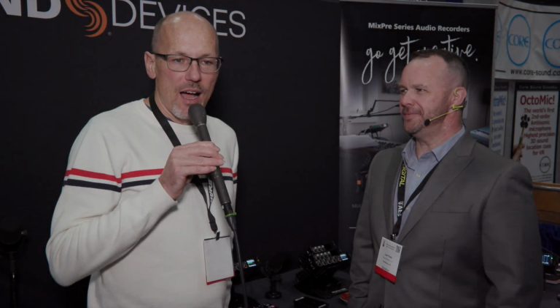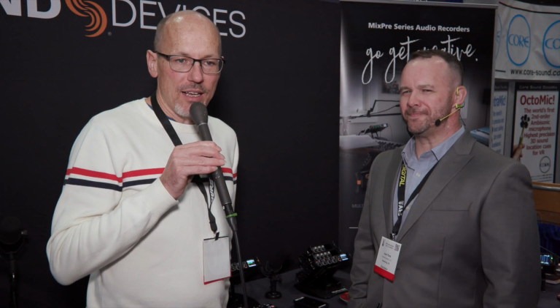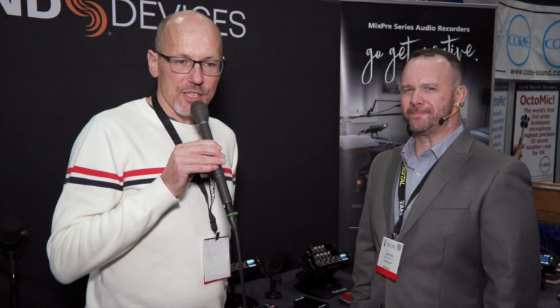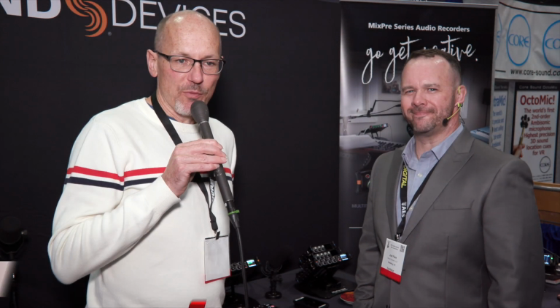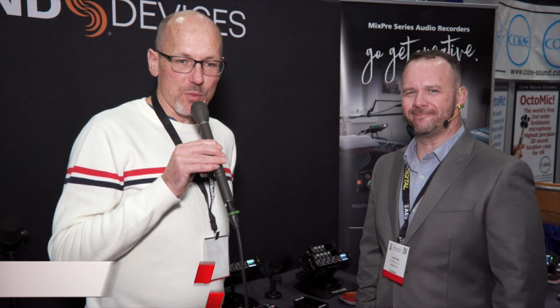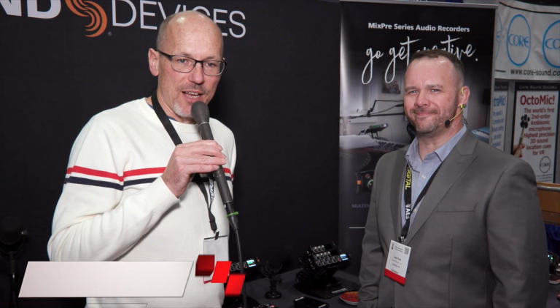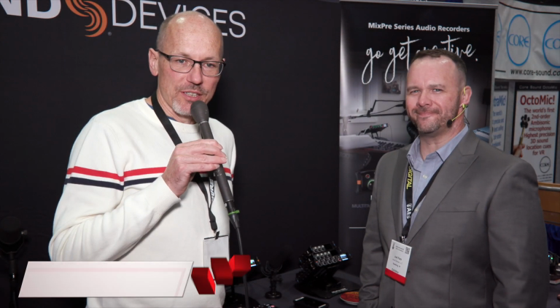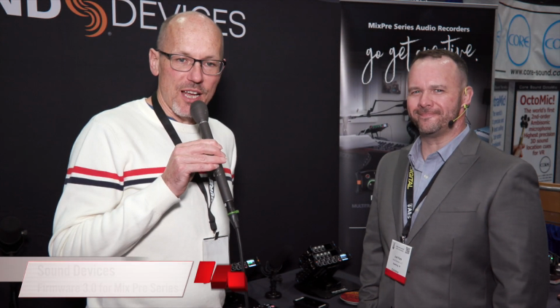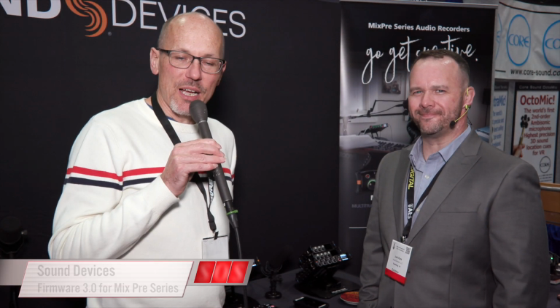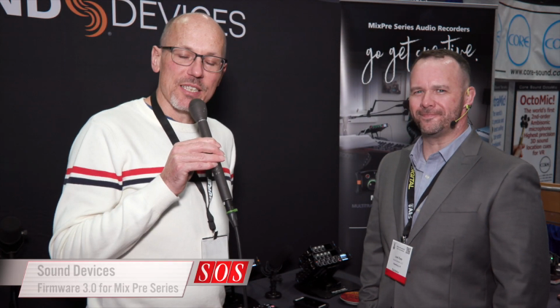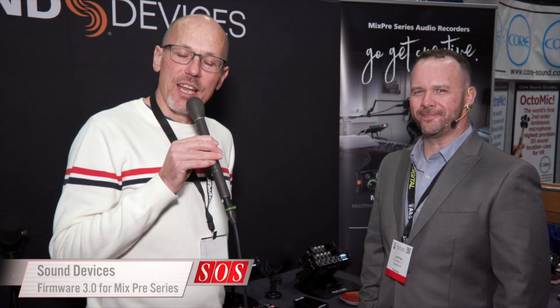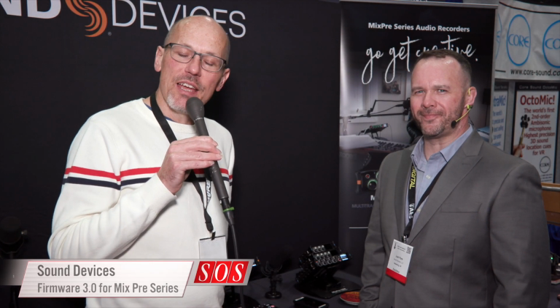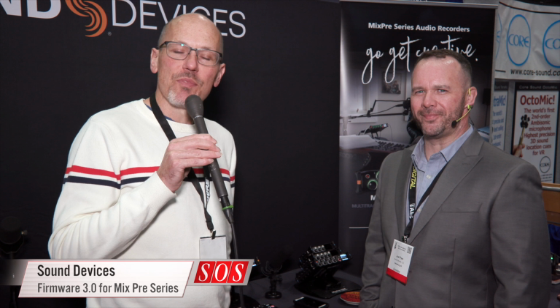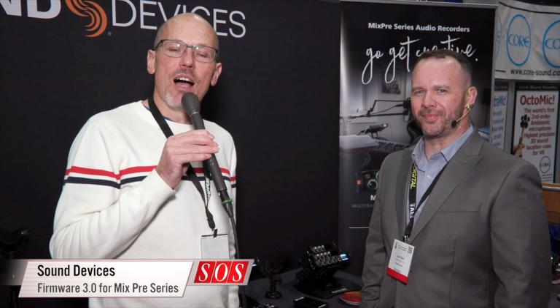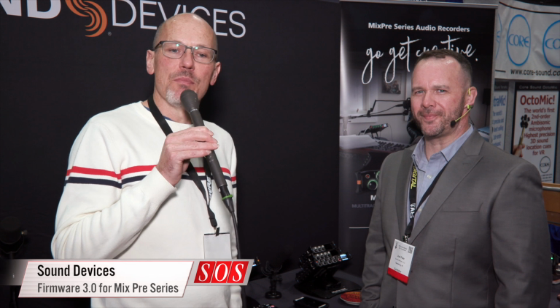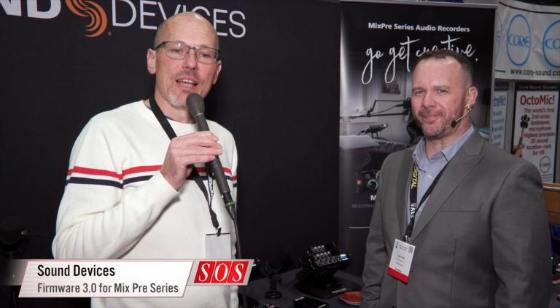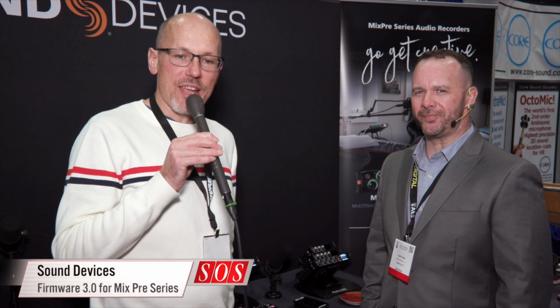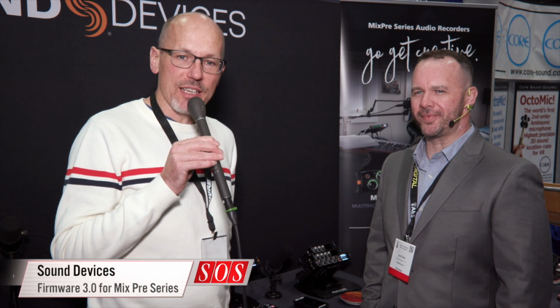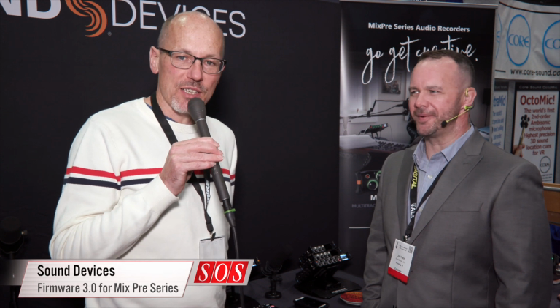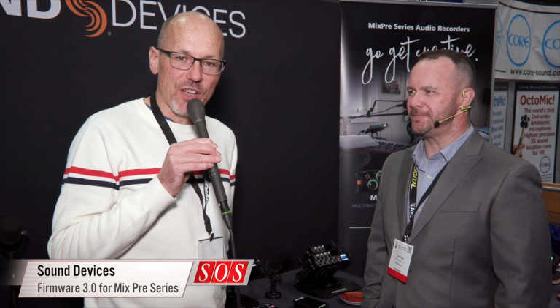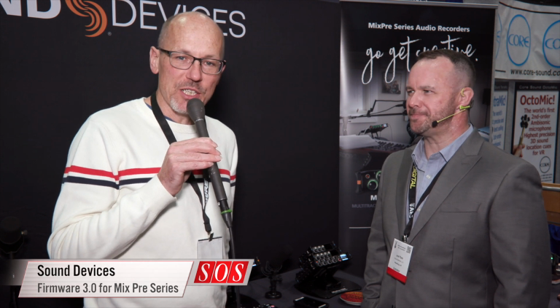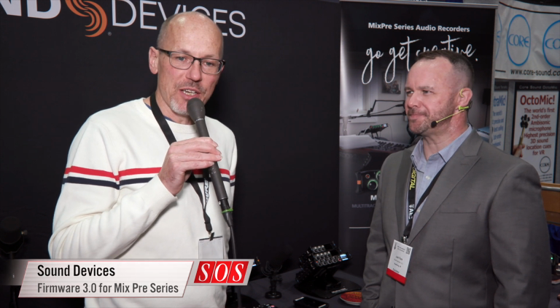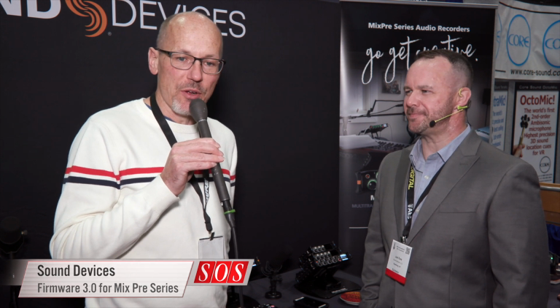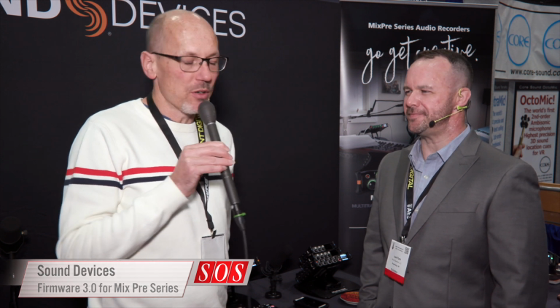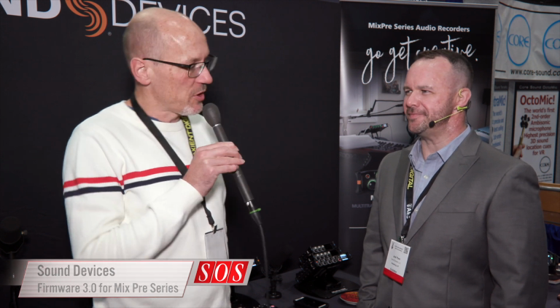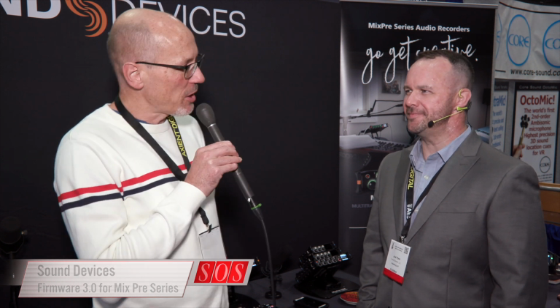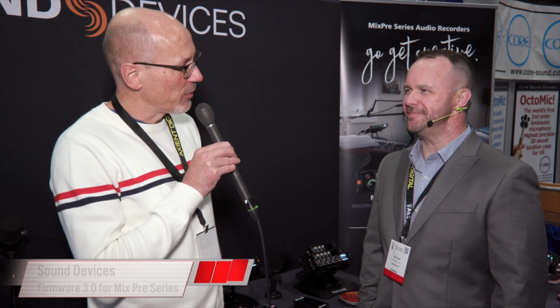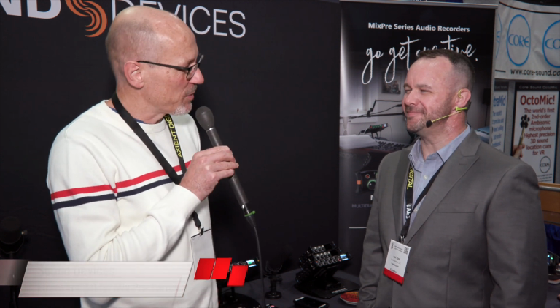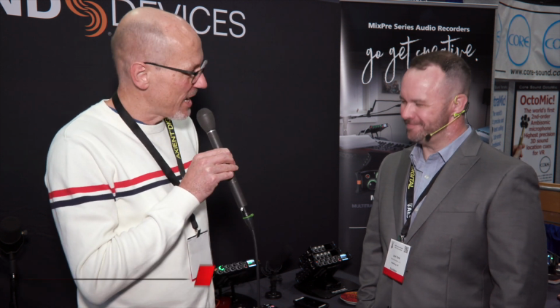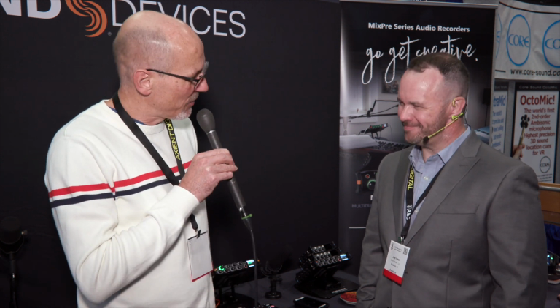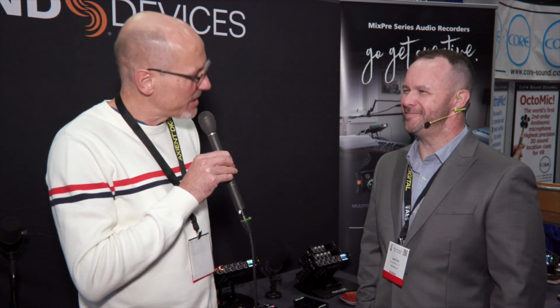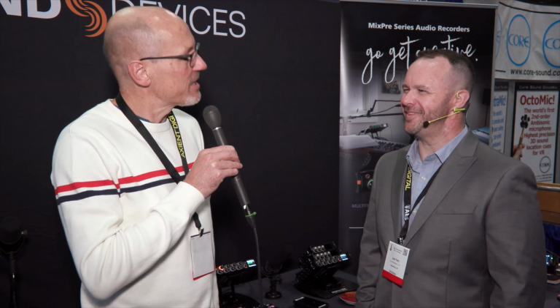Hello, I'm Sam from Sound on Sound magazine. I'm at the AES convention in New York with Joel from Sound Devices.